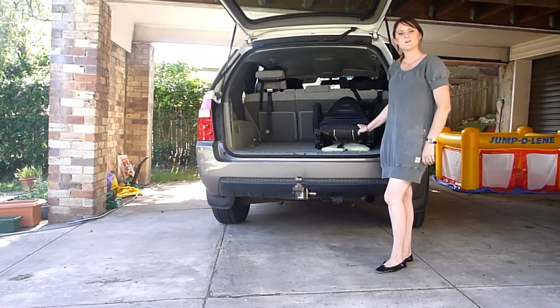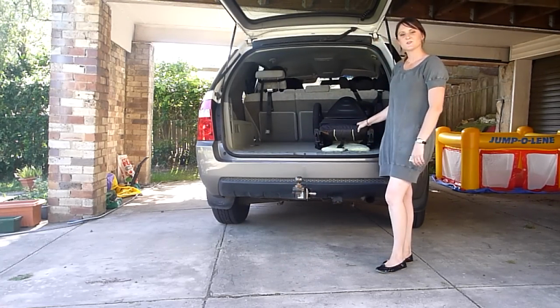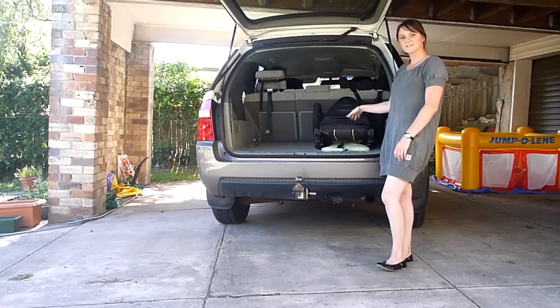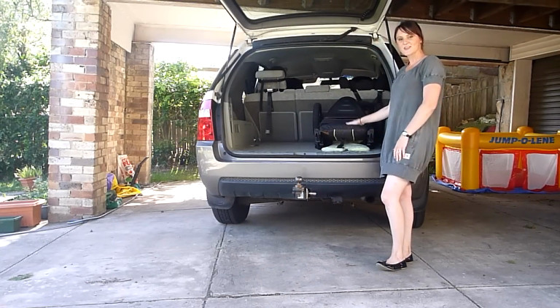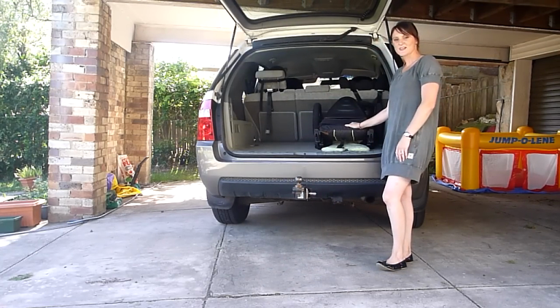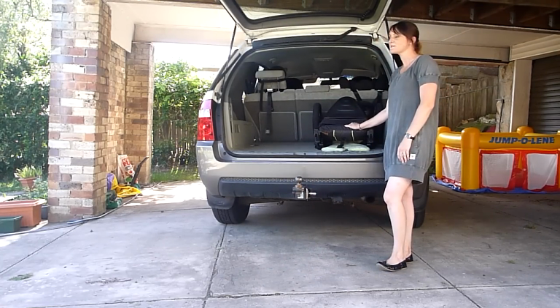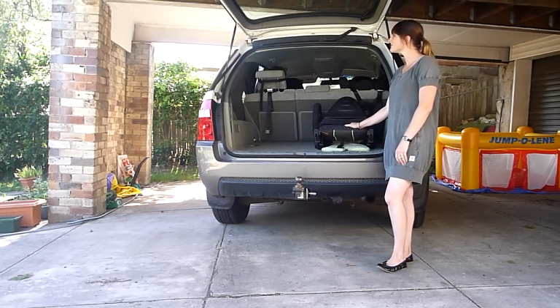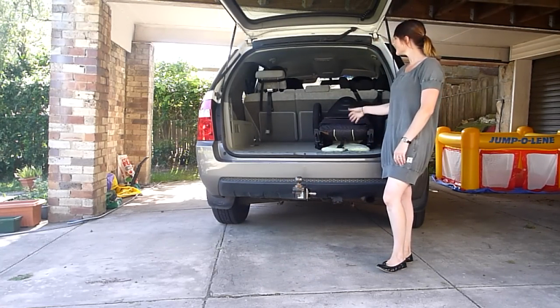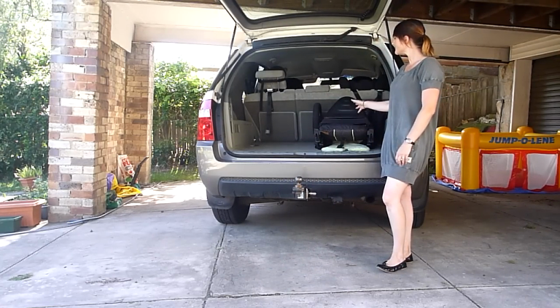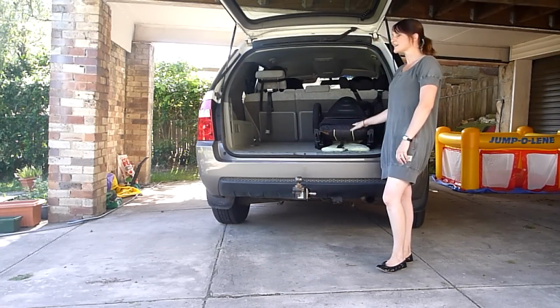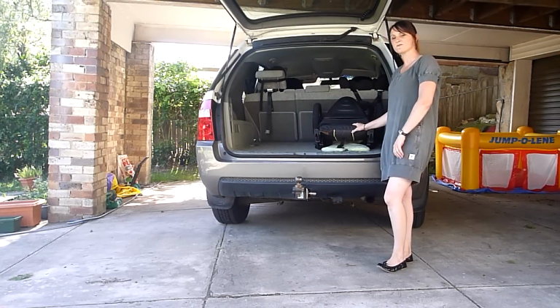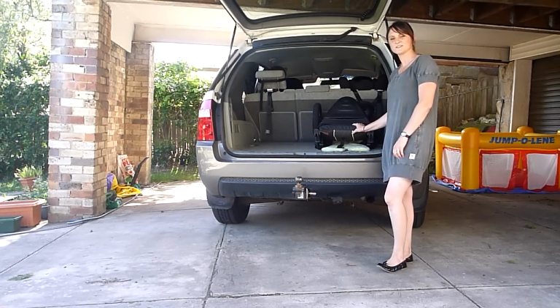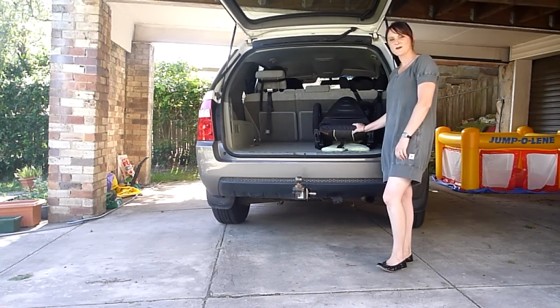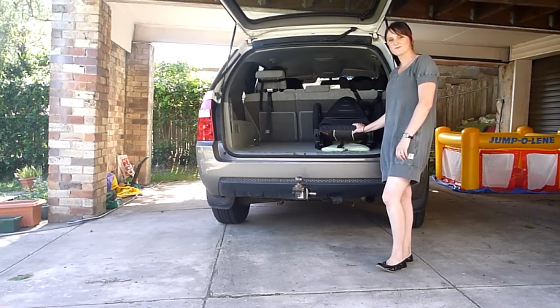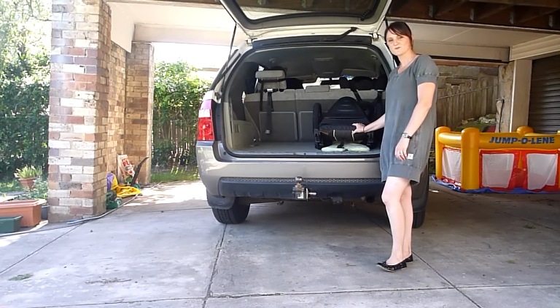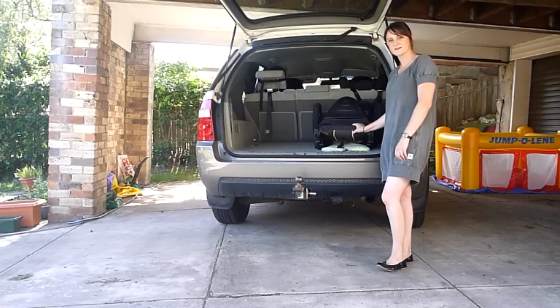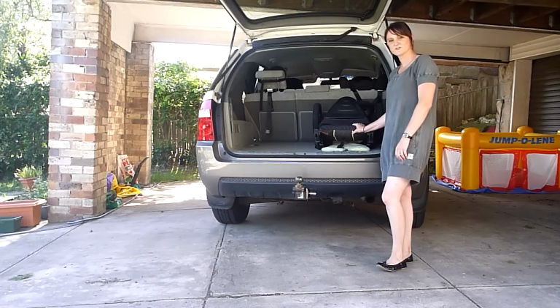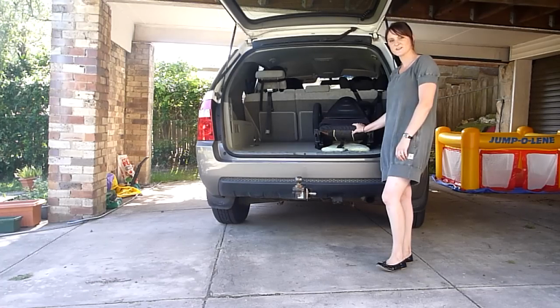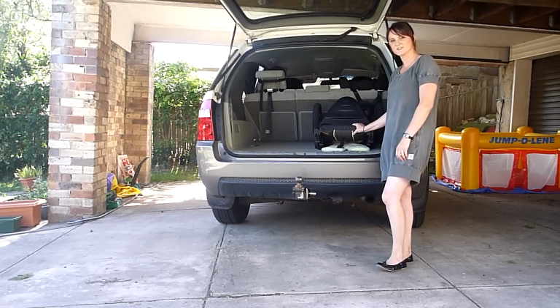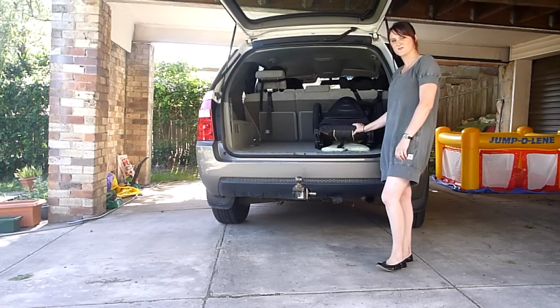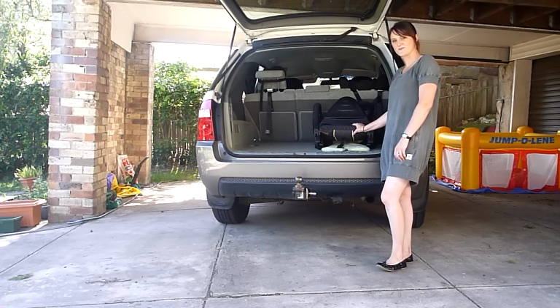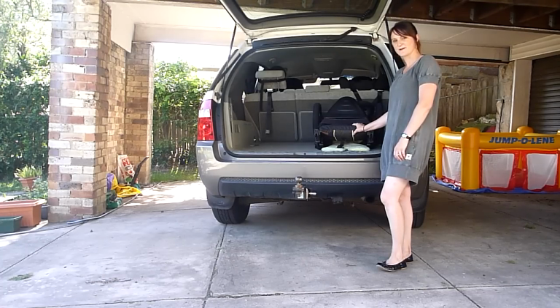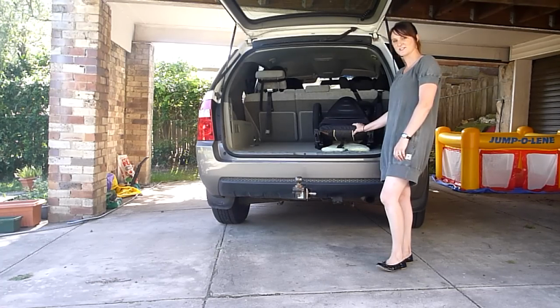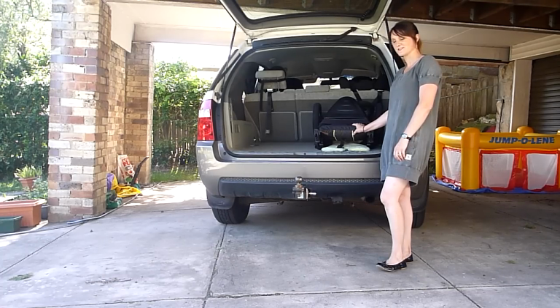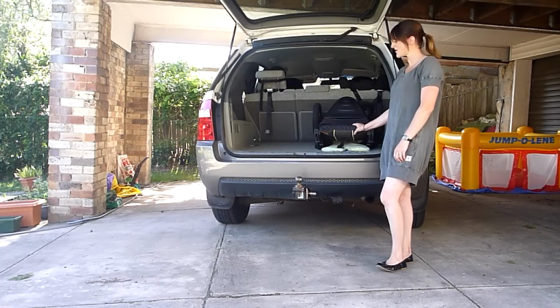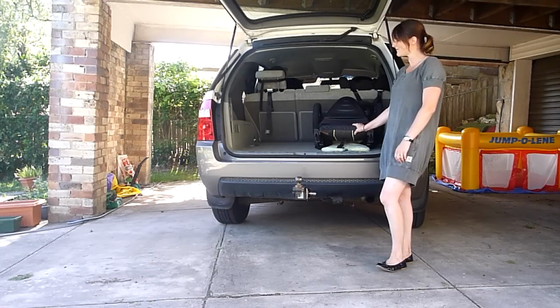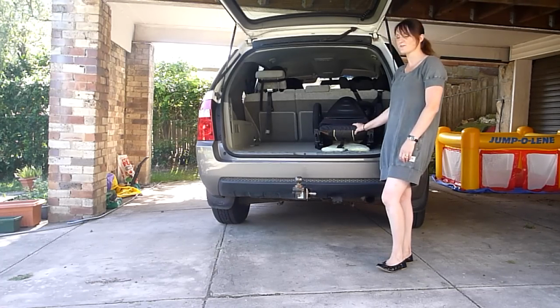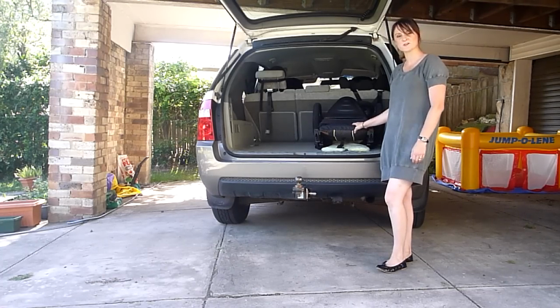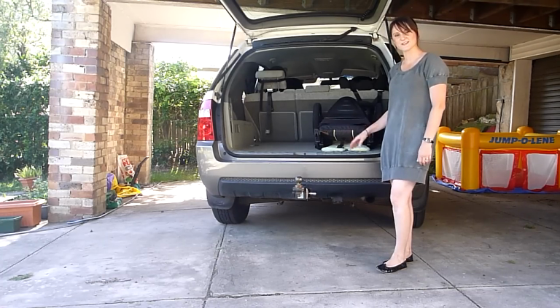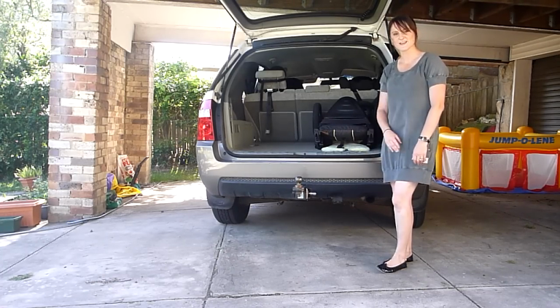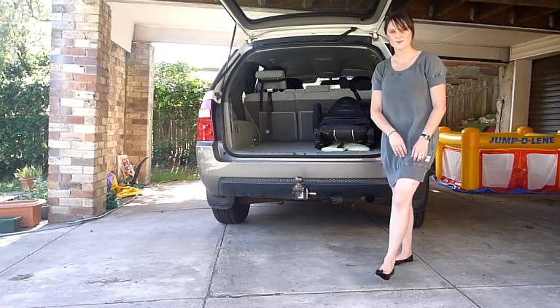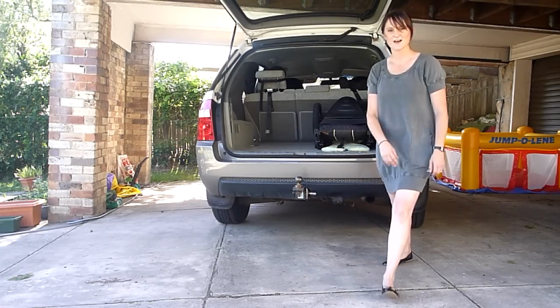So that's how you collapse it. This is how it fits in the back of the Ford Territory, just for your information. Thanks for watching and good luck.